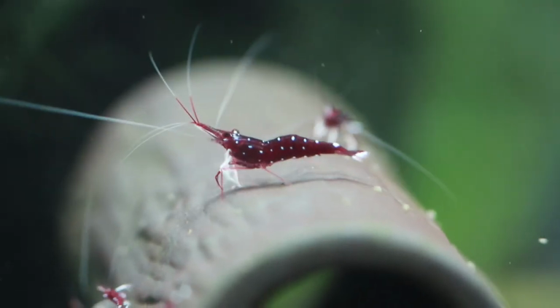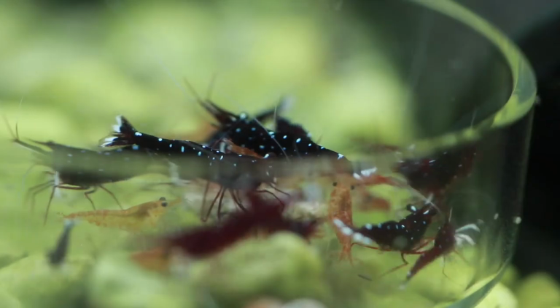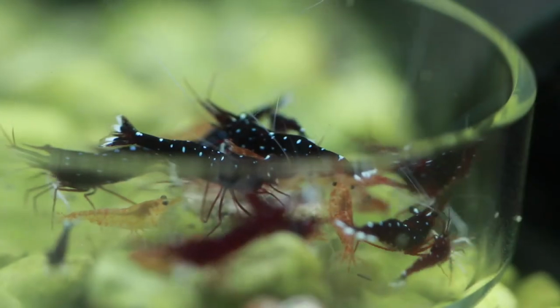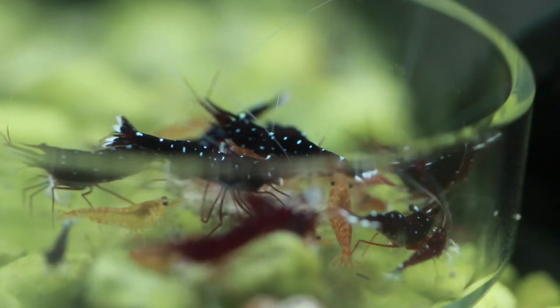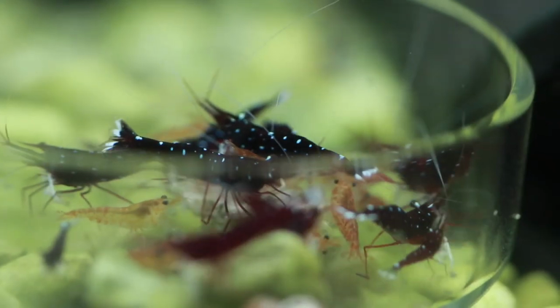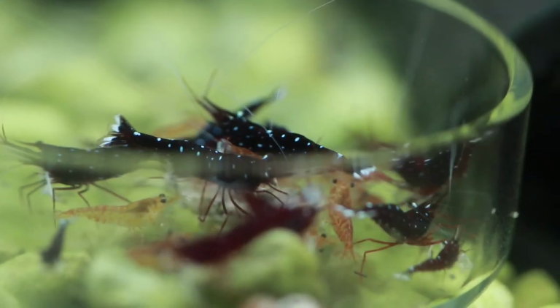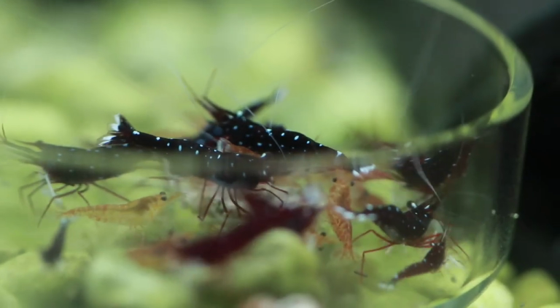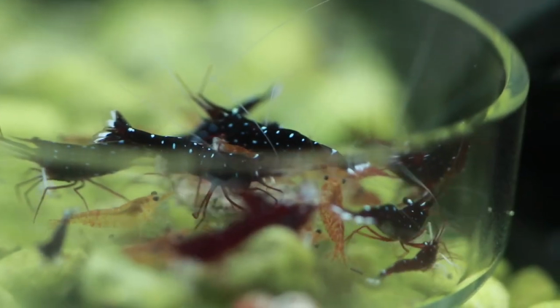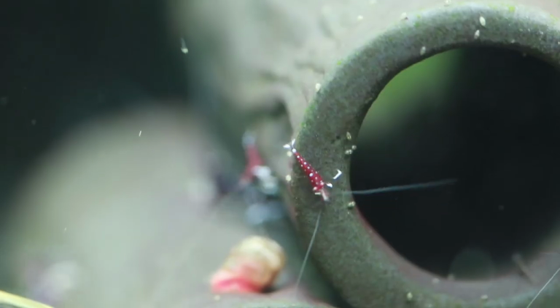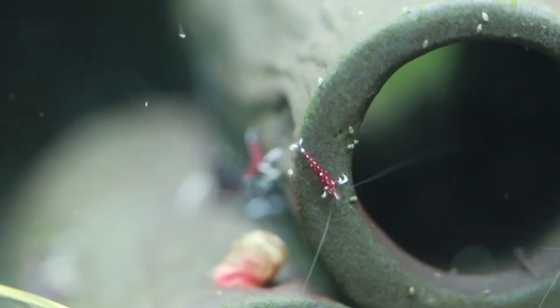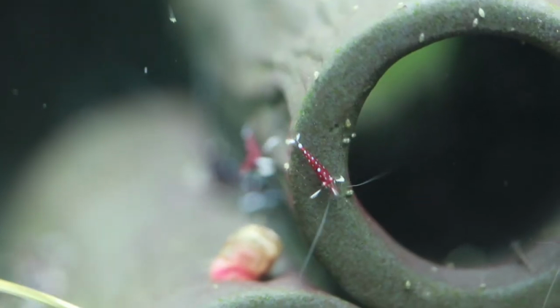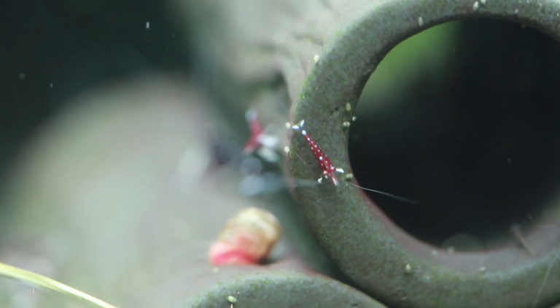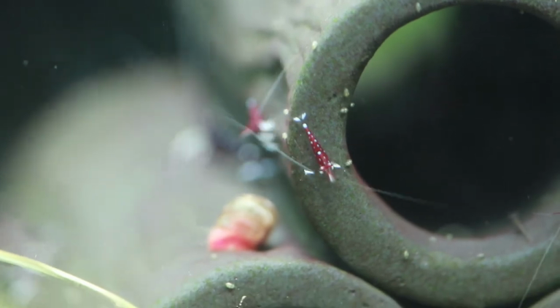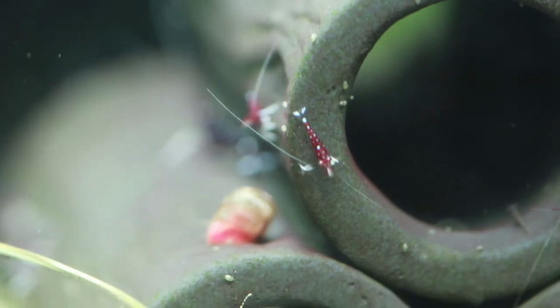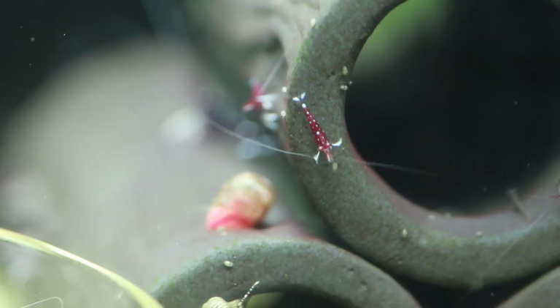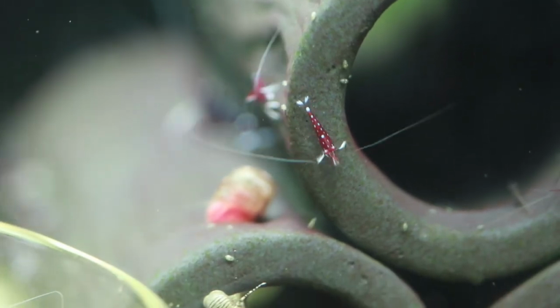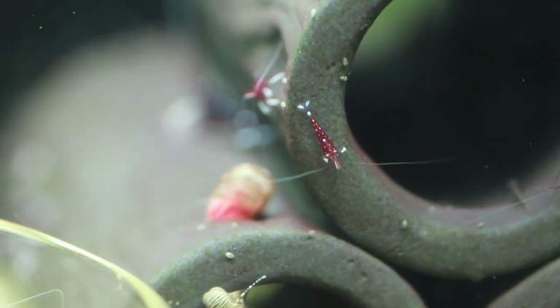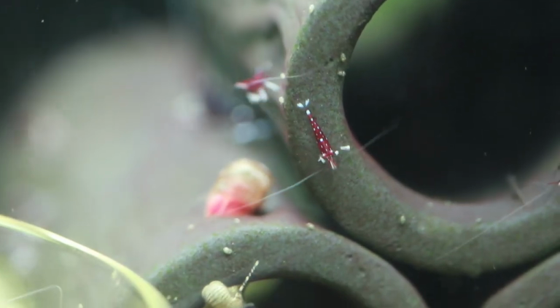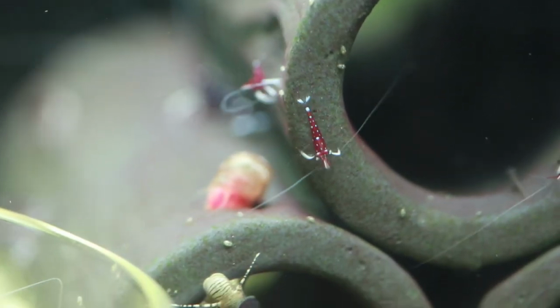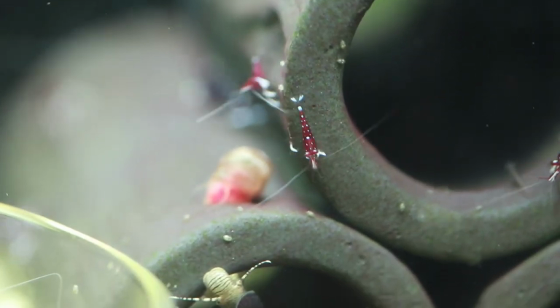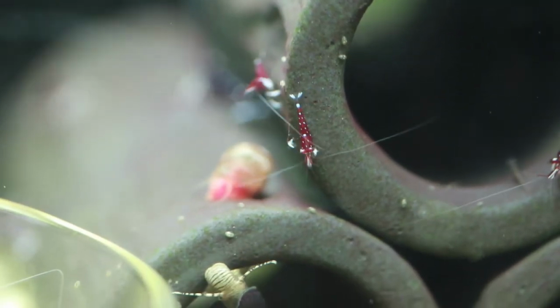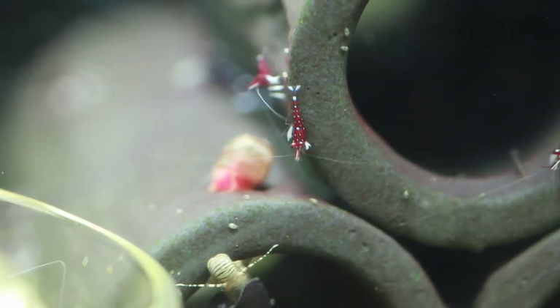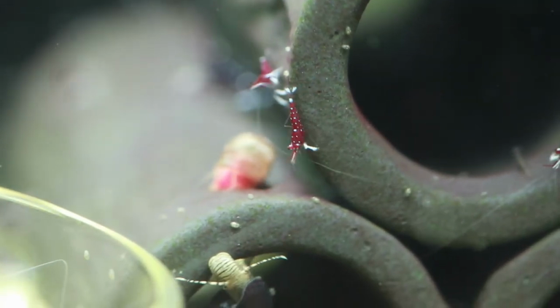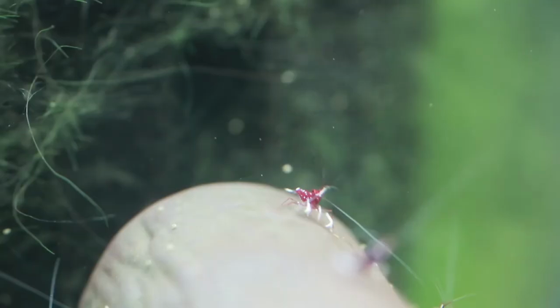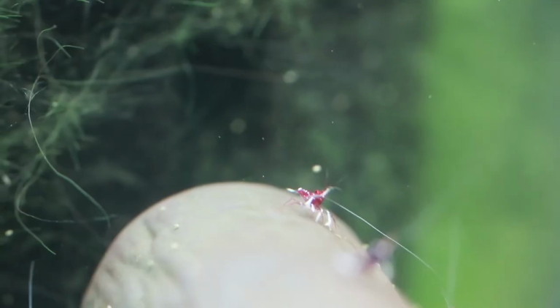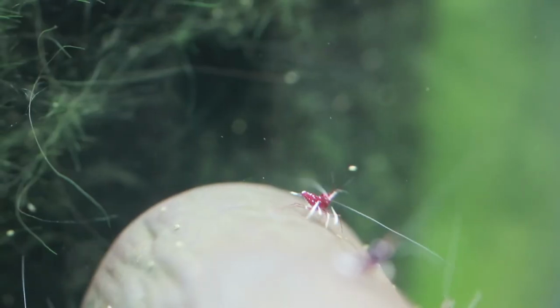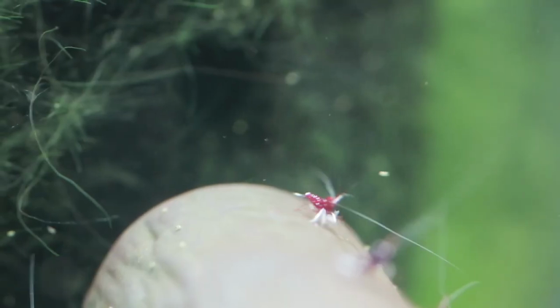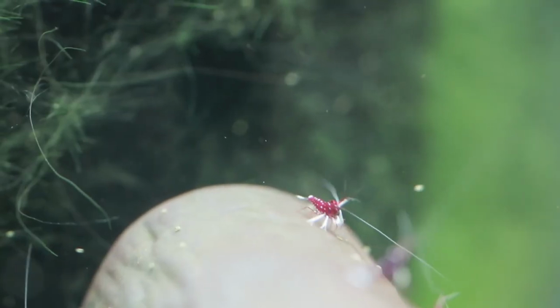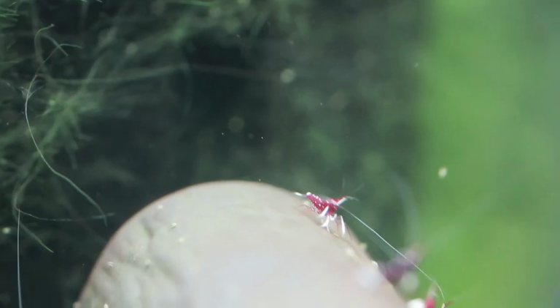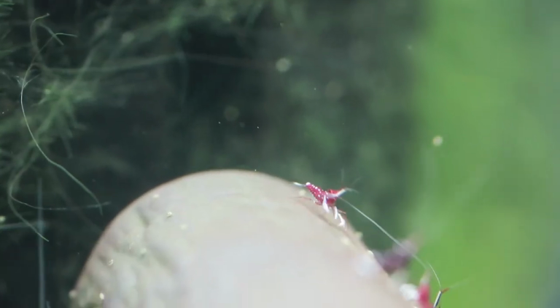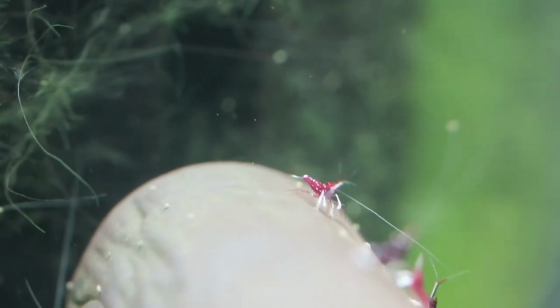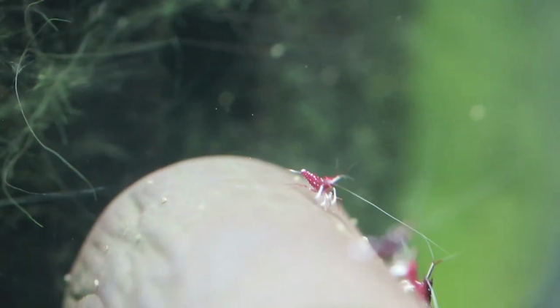The lights are left on from 12 p.m. to 12 a.m. — about 12 hours a day — just to promote algae growth on the rocks, and the shrimp enjoy nibbling on the algae.